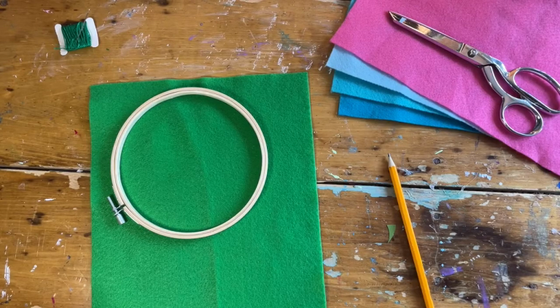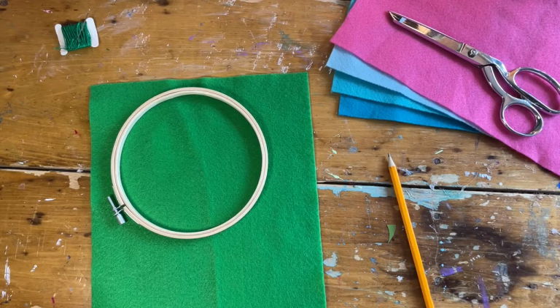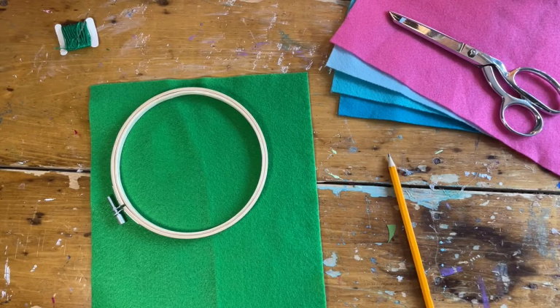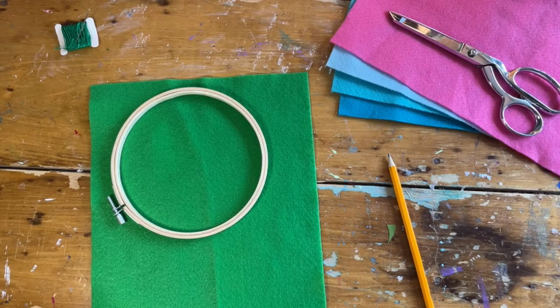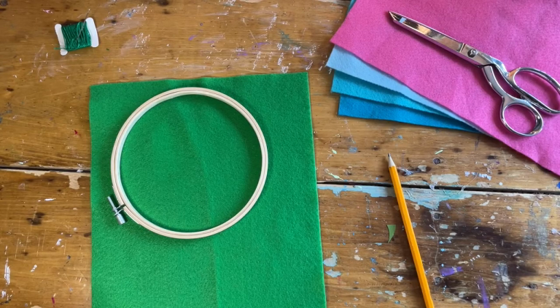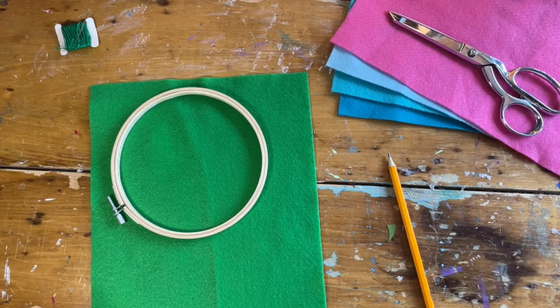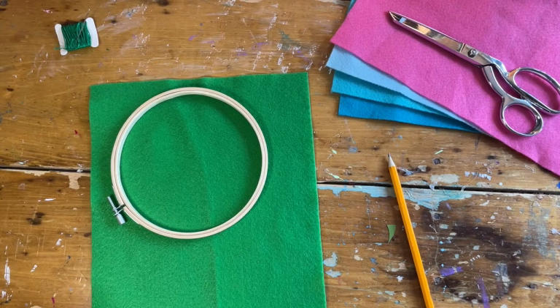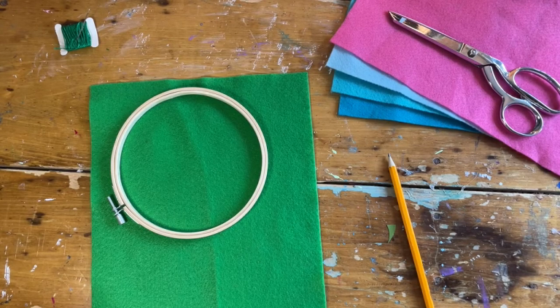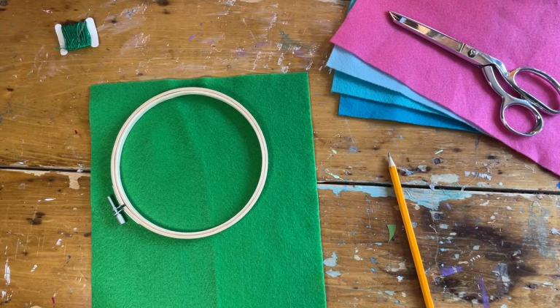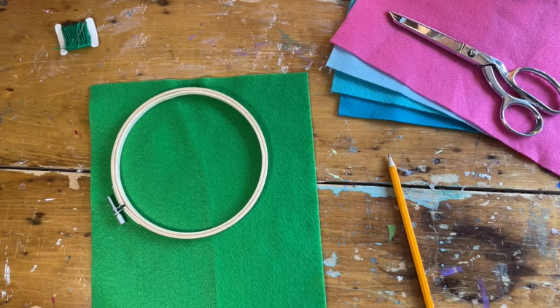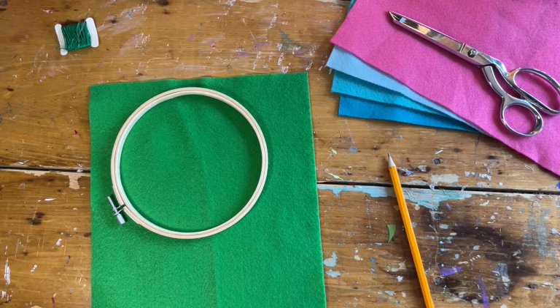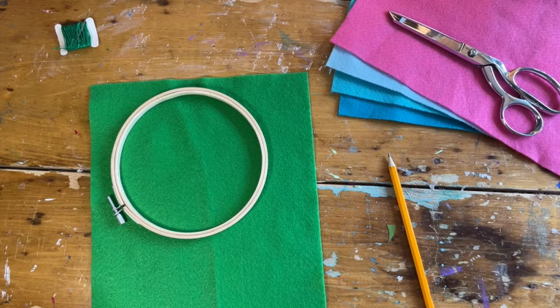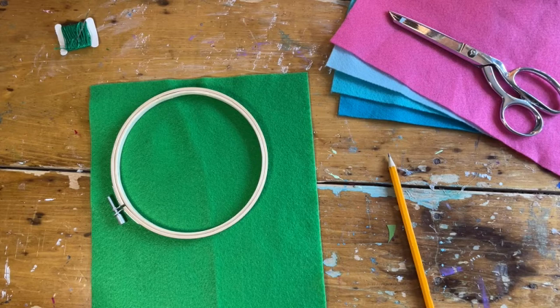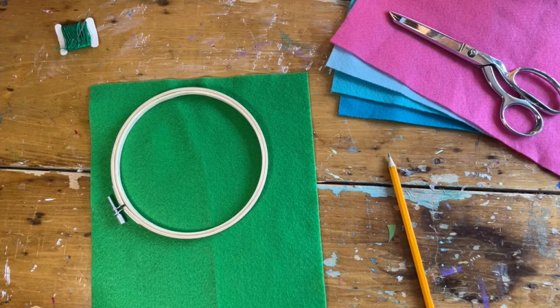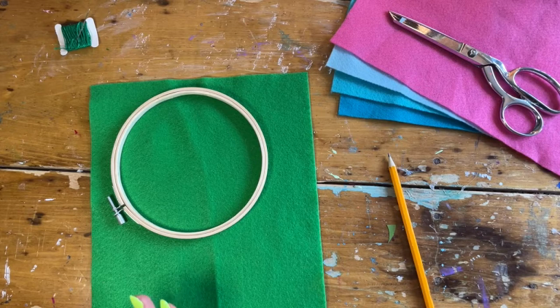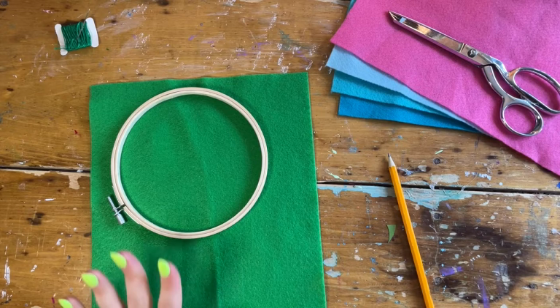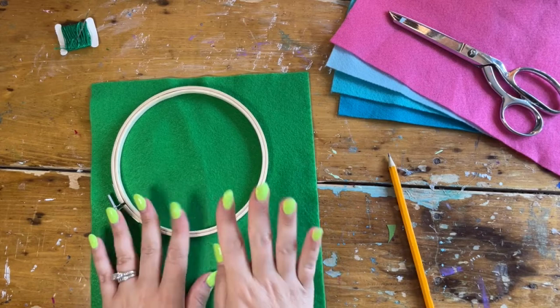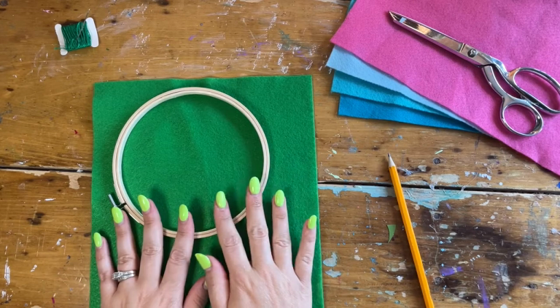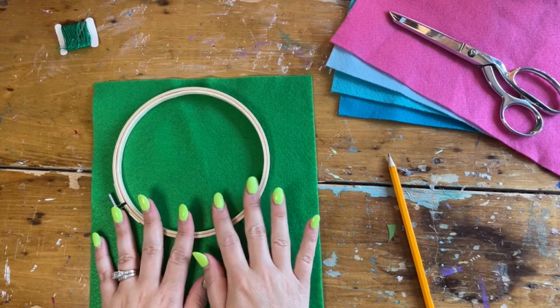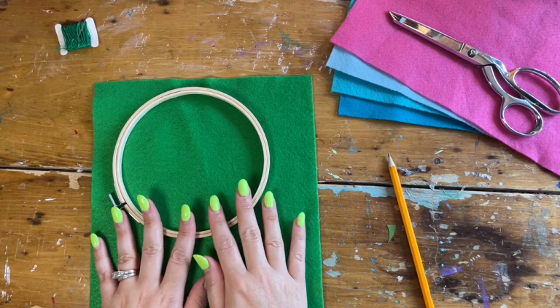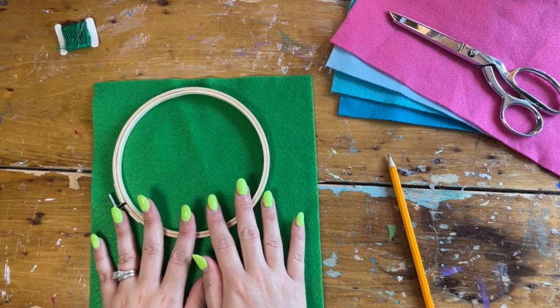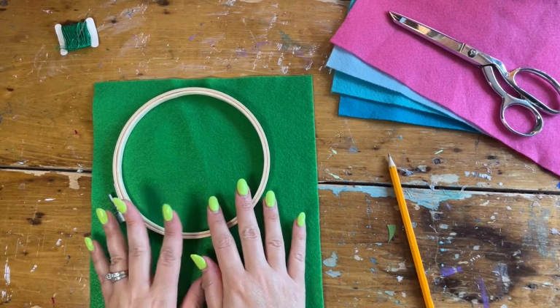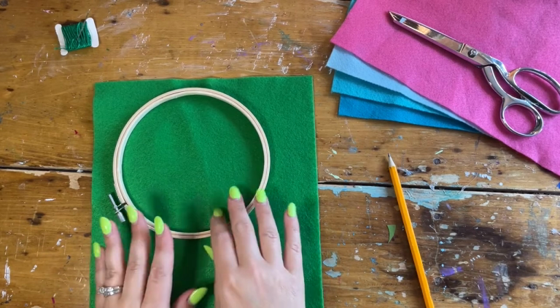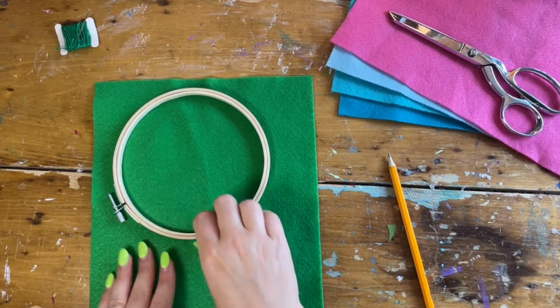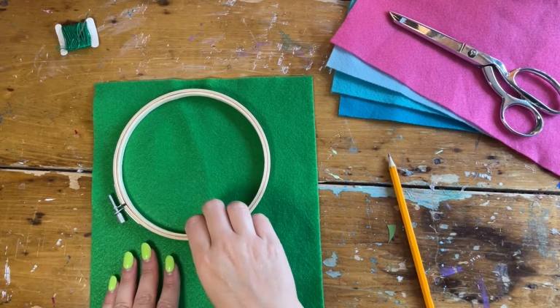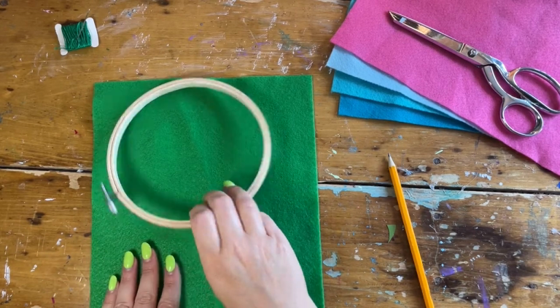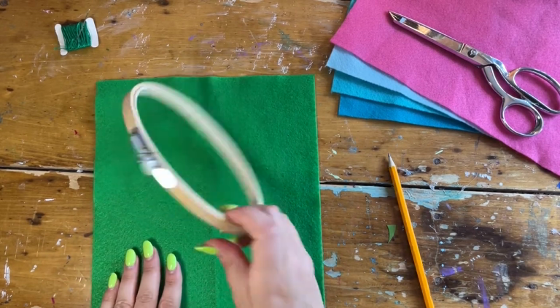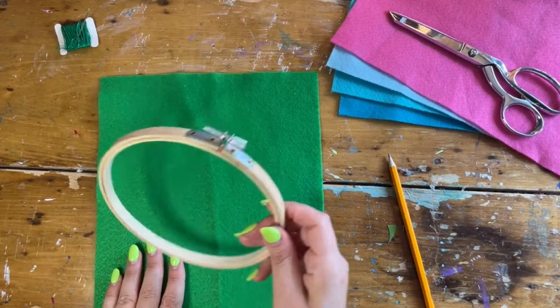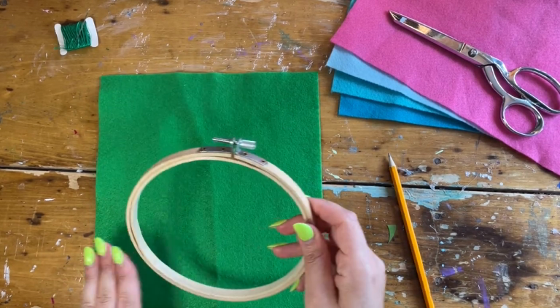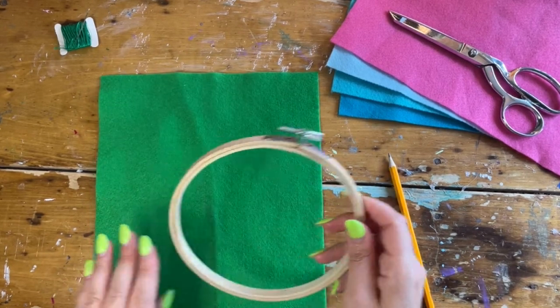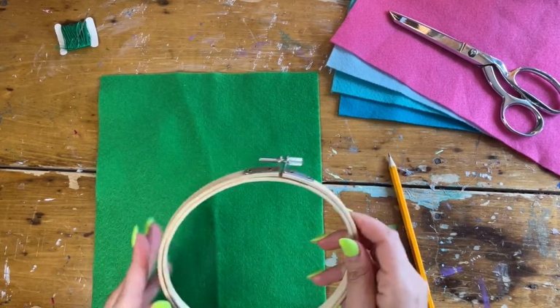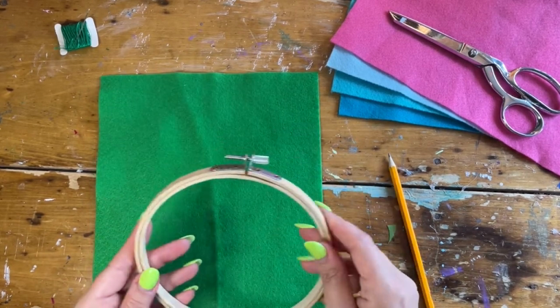Hello everyone! Today we're going to learn how to use an embroidery hoop to embroider some stitches.